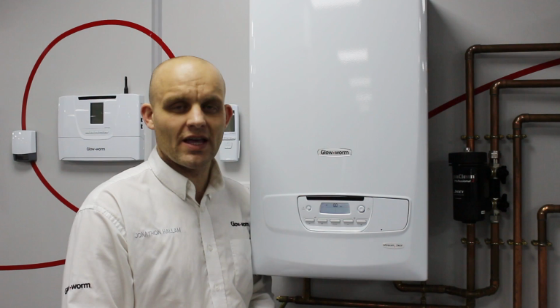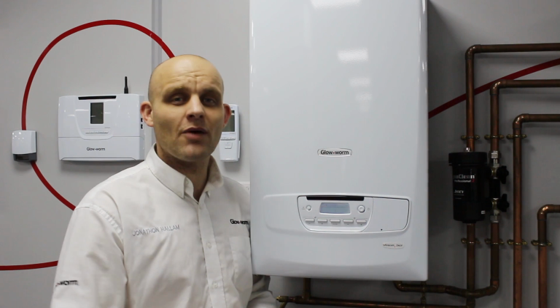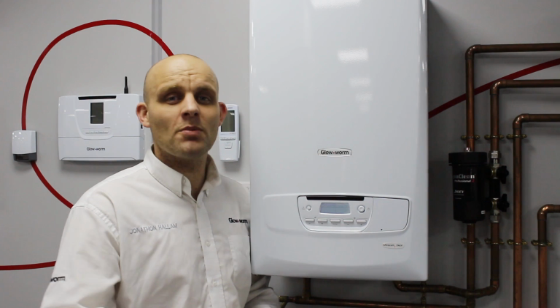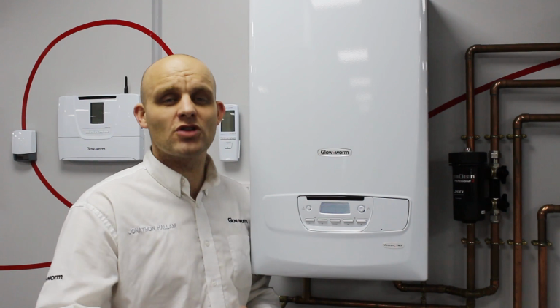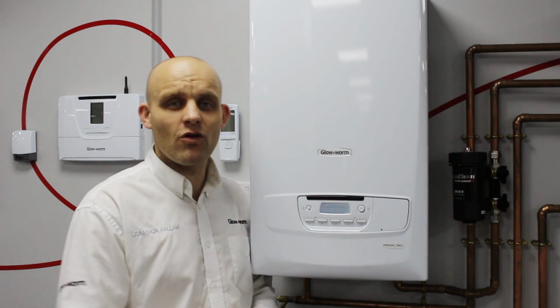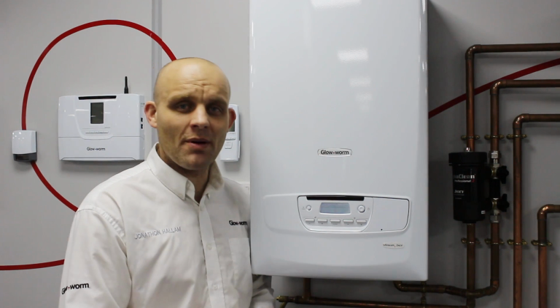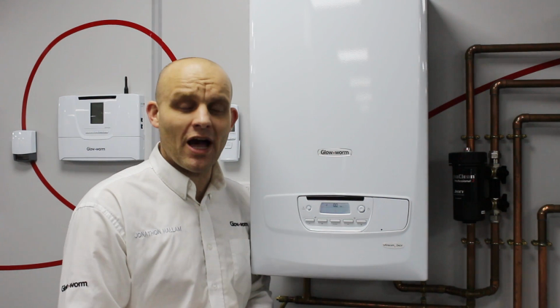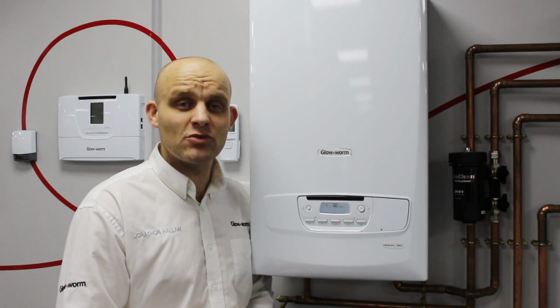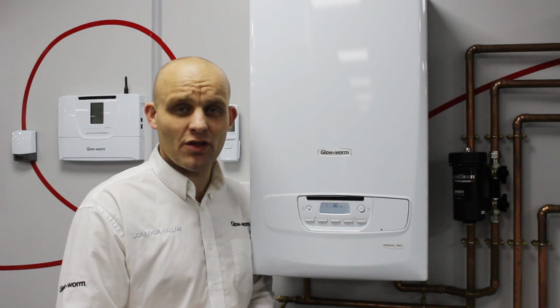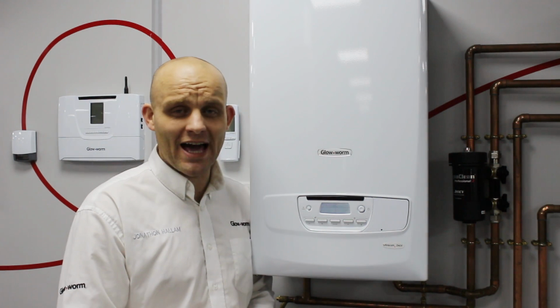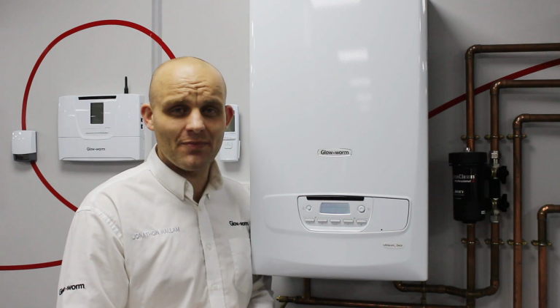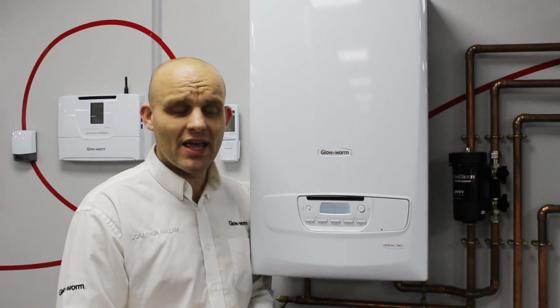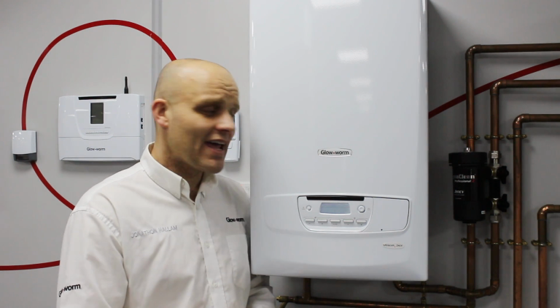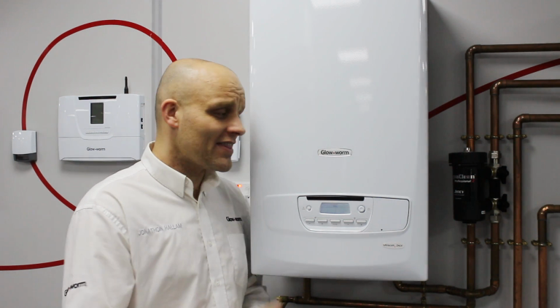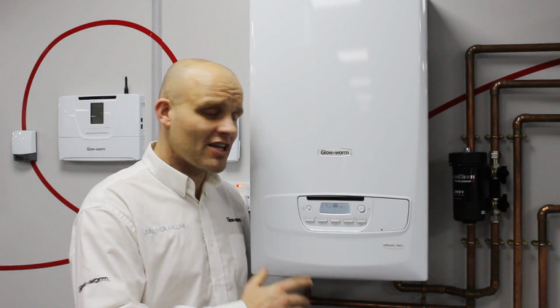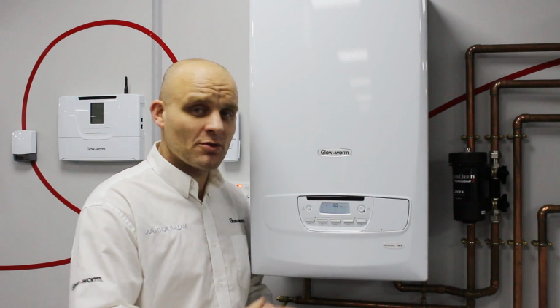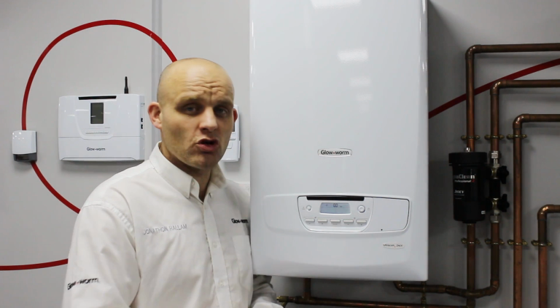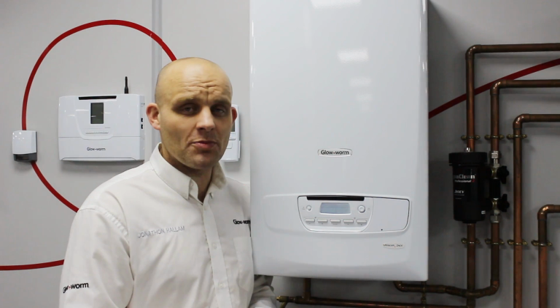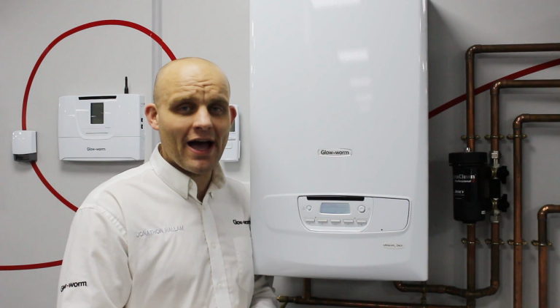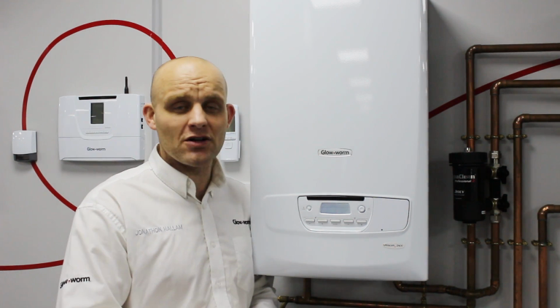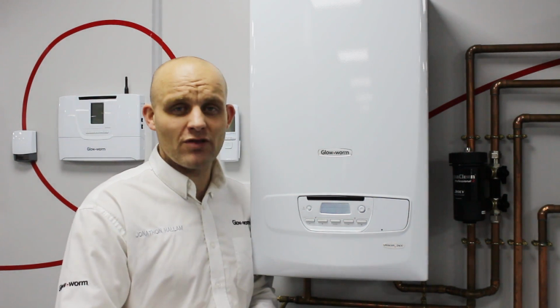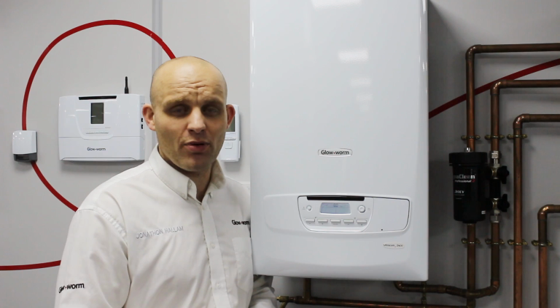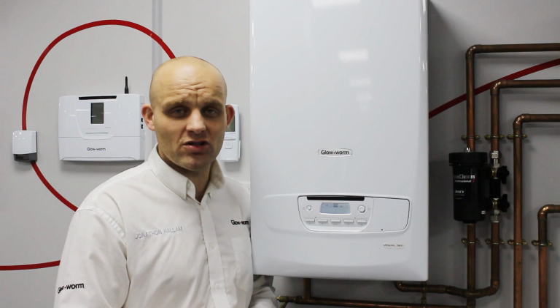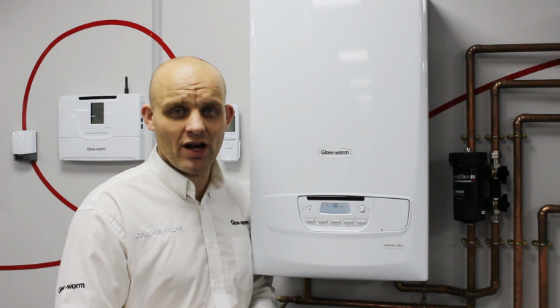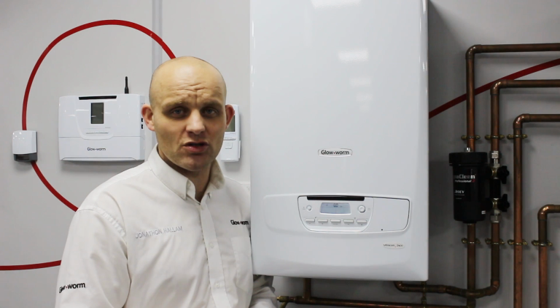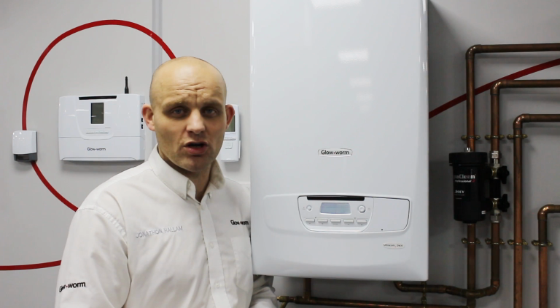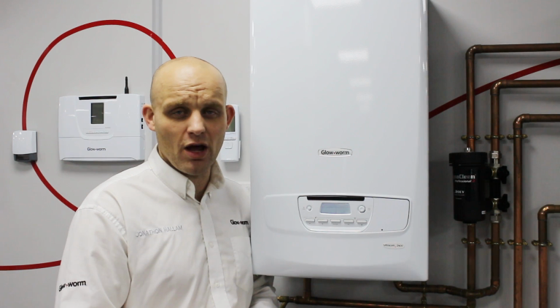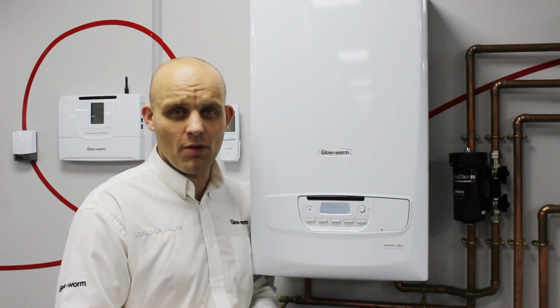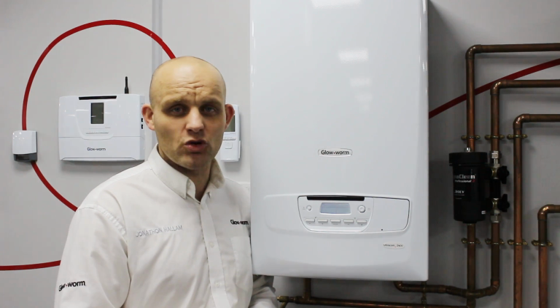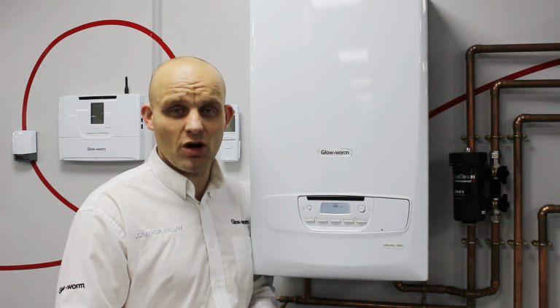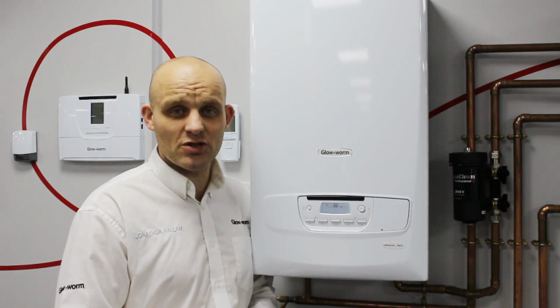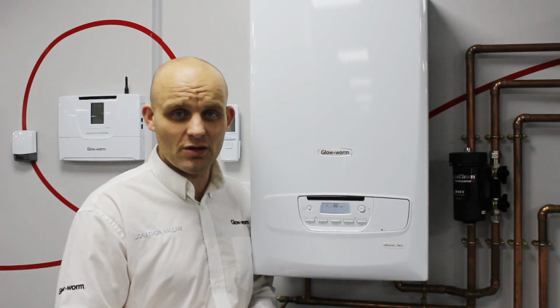Hello, welcome to Glow Worm. I'm Jonathan Hallen. In this session we'll talk to you about how to repressurise your Glow Worm Ultra Comp 2.